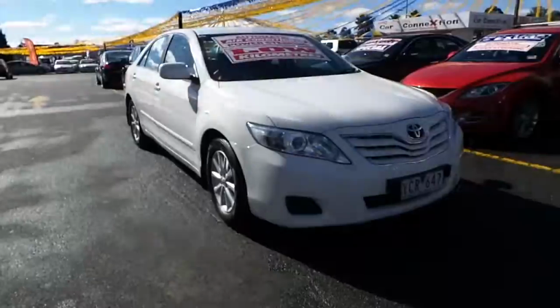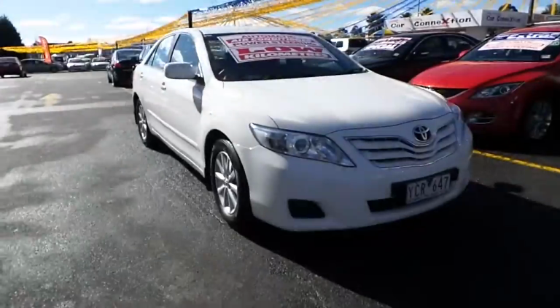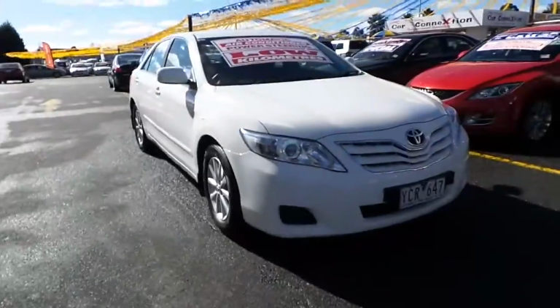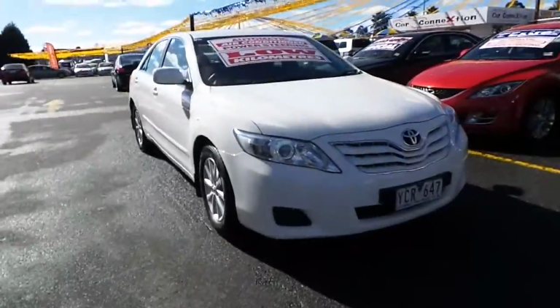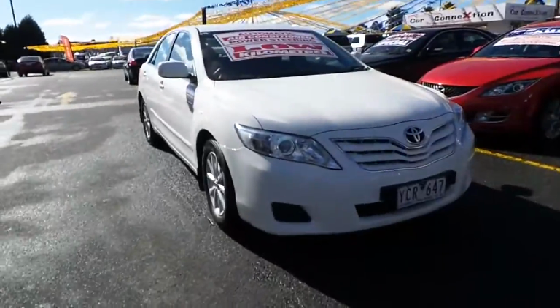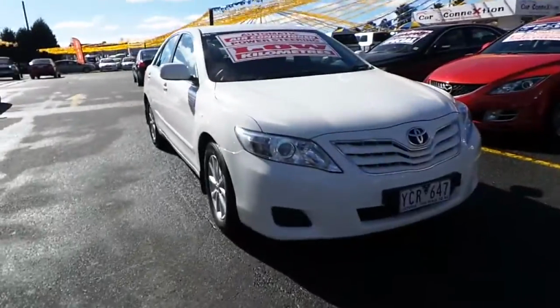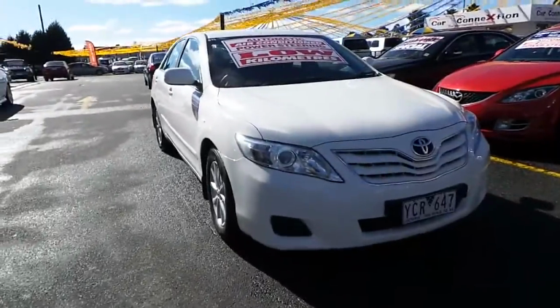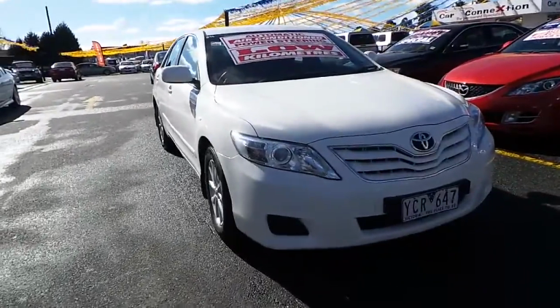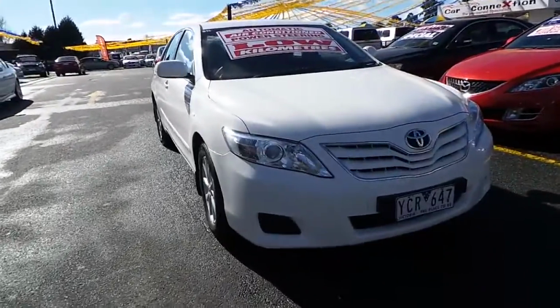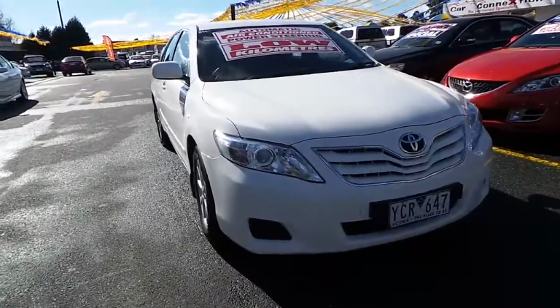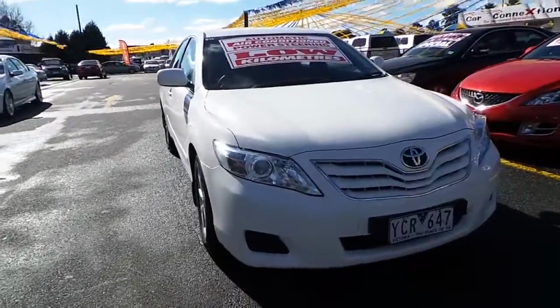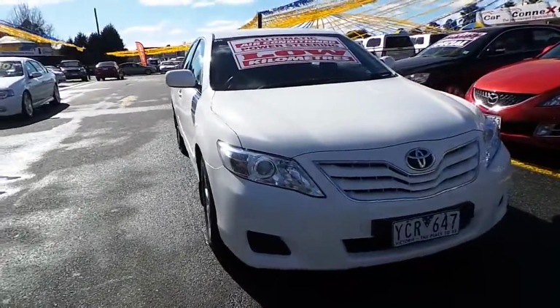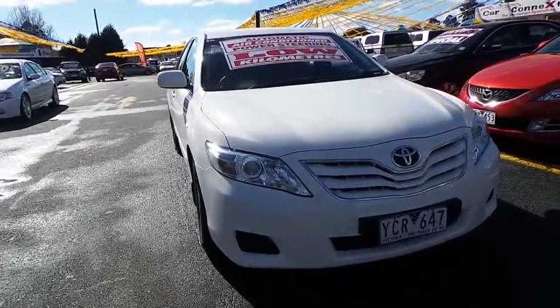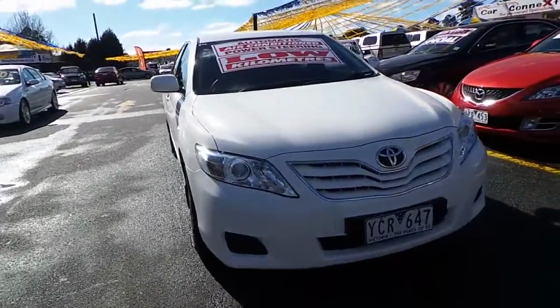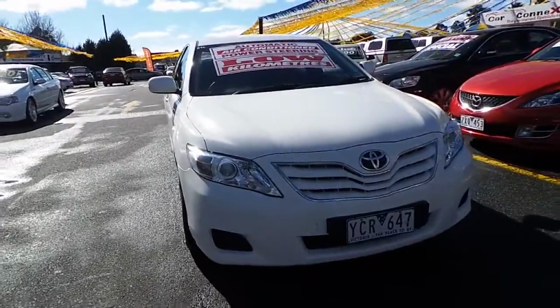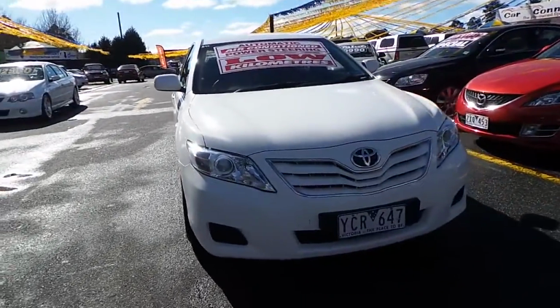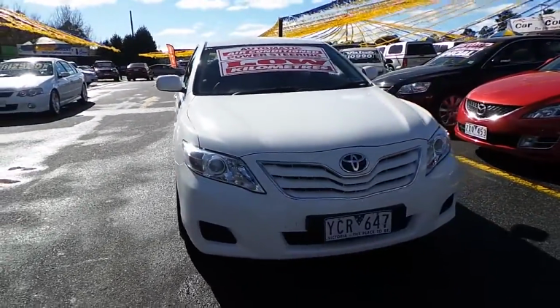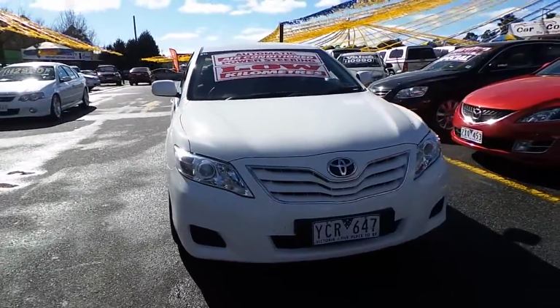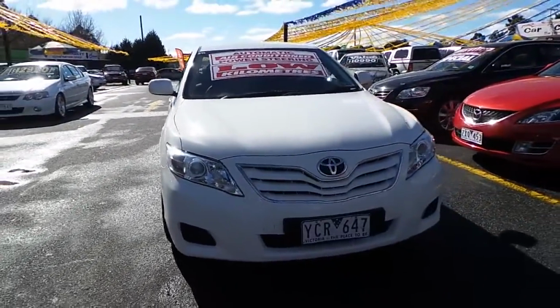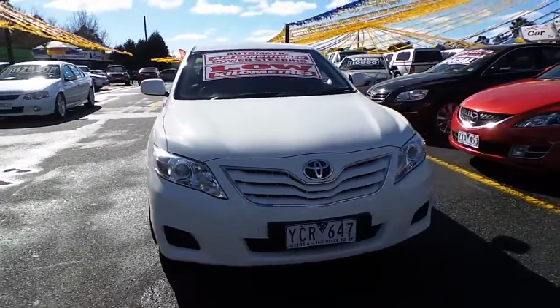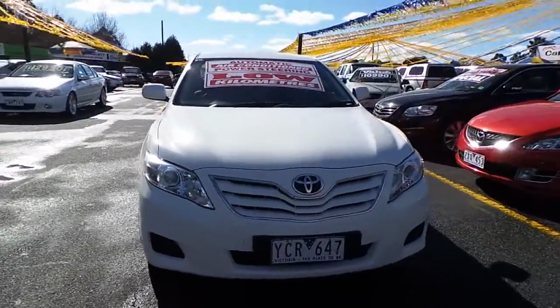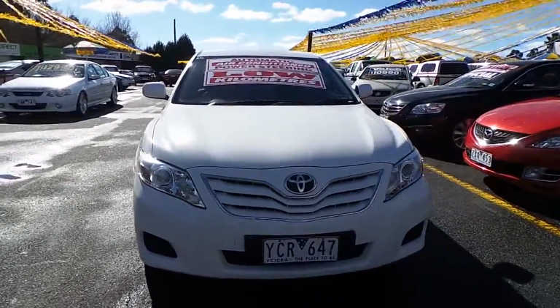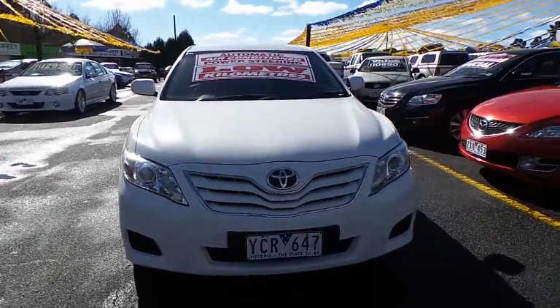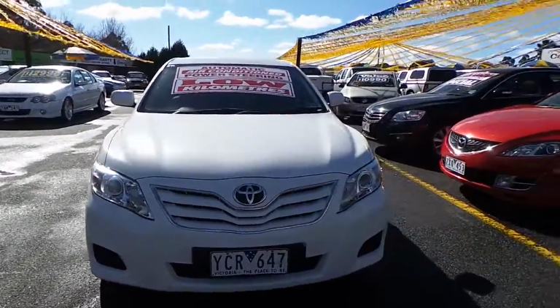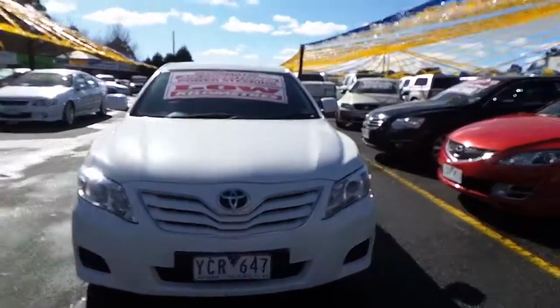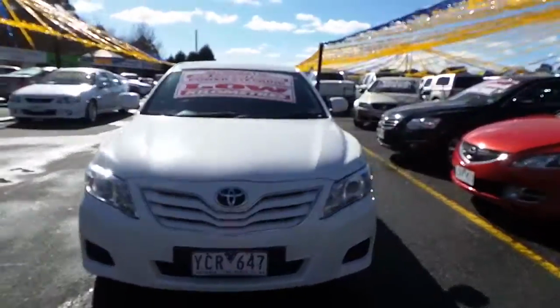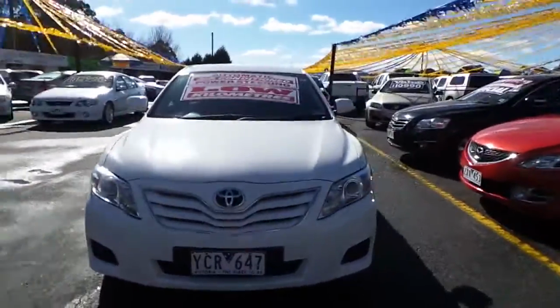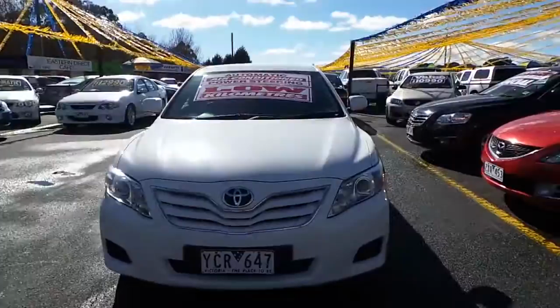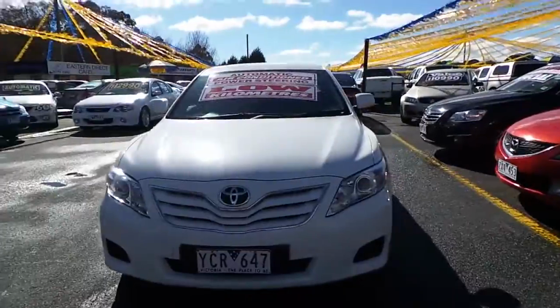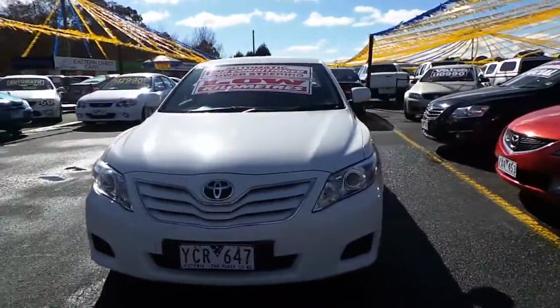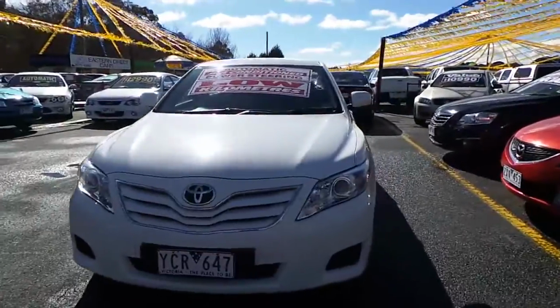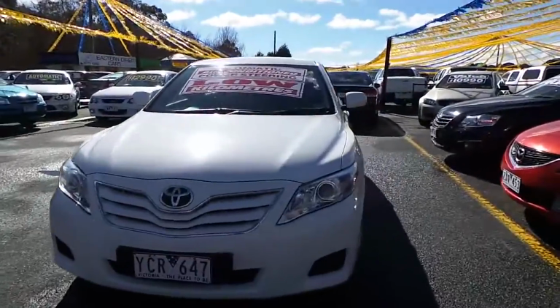Hi guys, Matt here from Car City. Today I've got a 2010 Toyota Camry Altise. Let's just do a quick walk around.